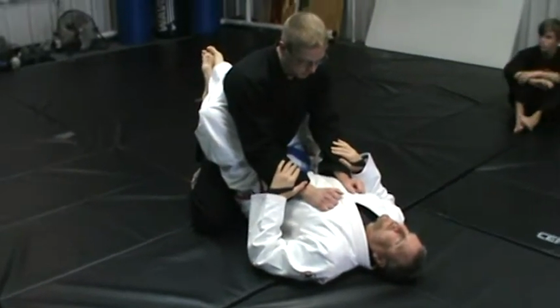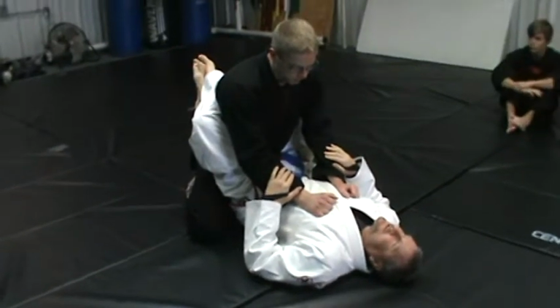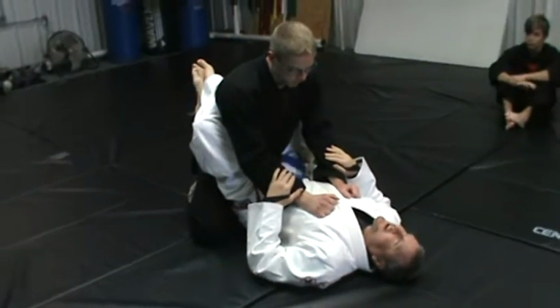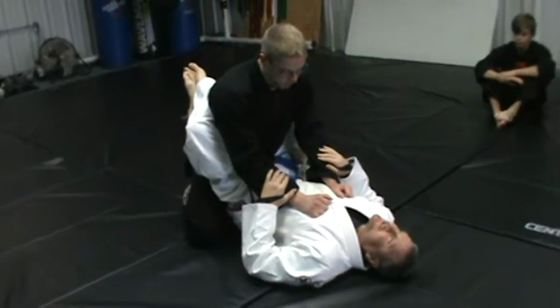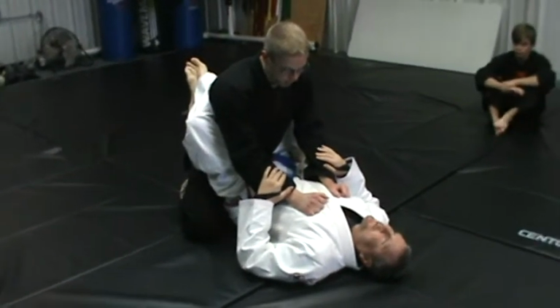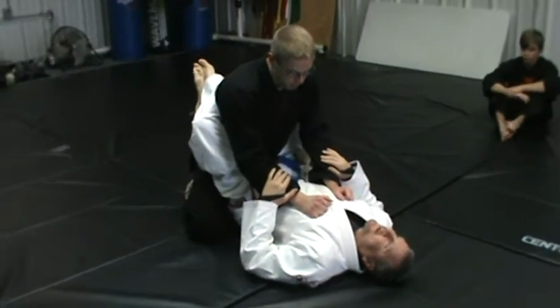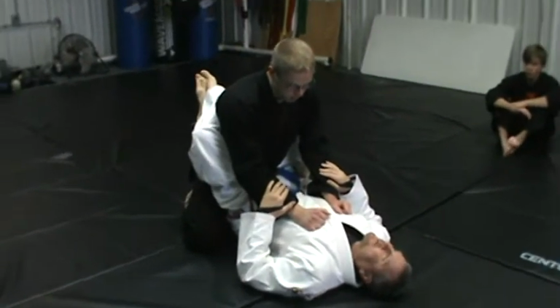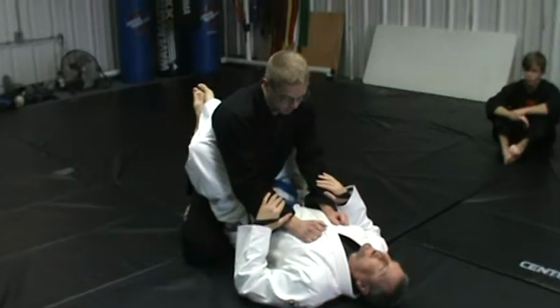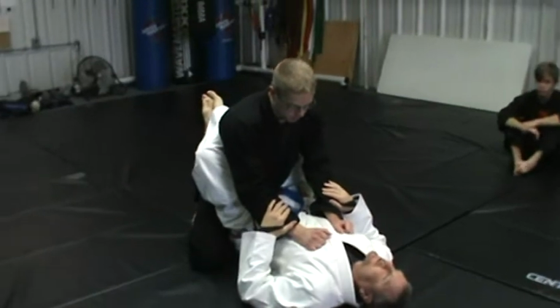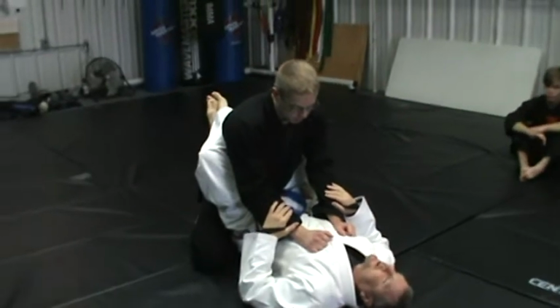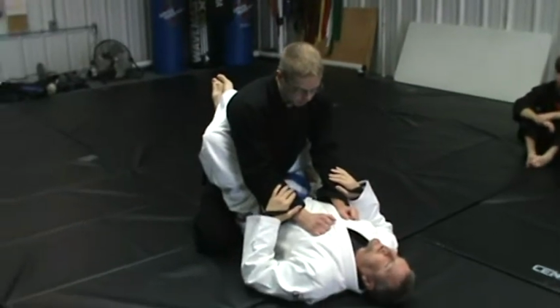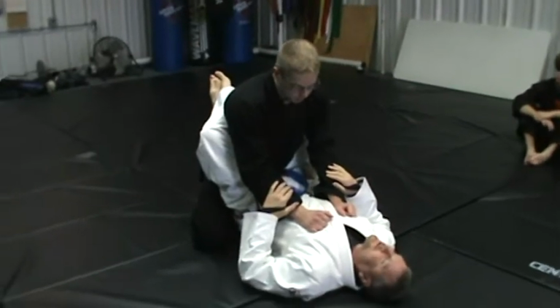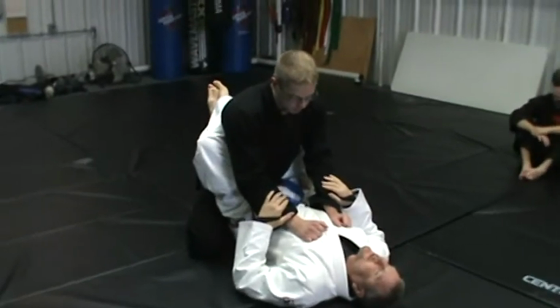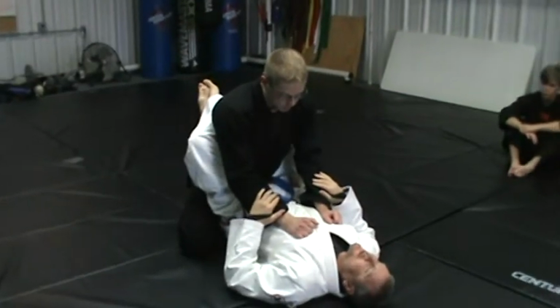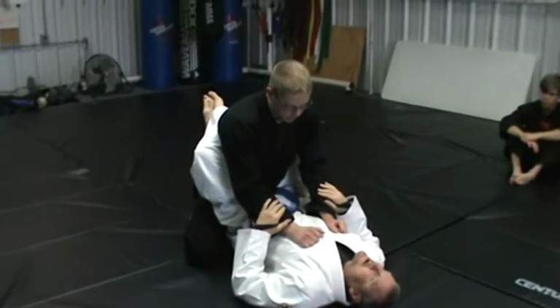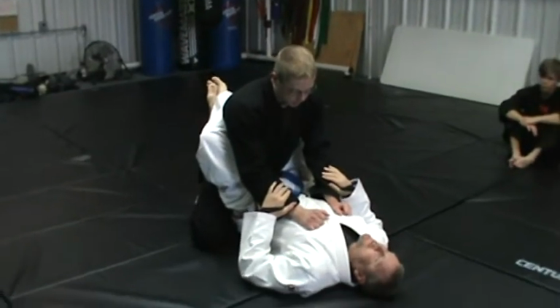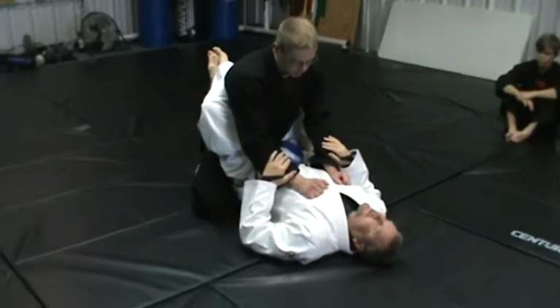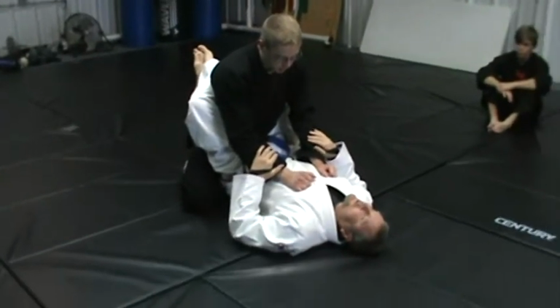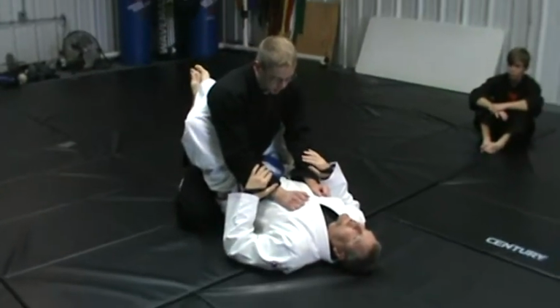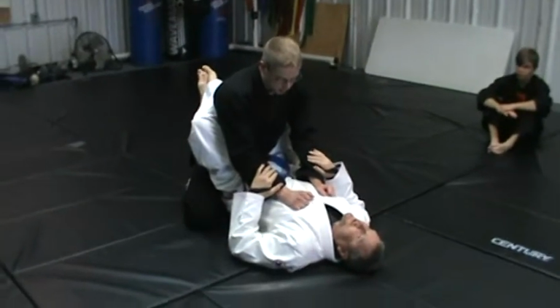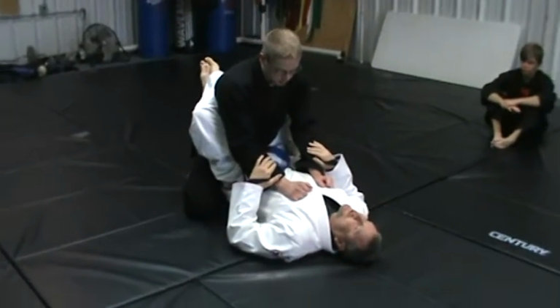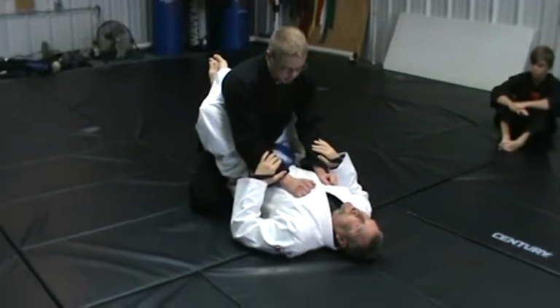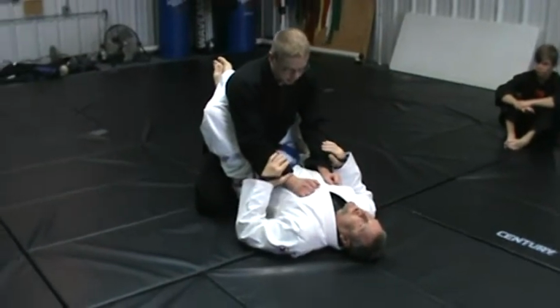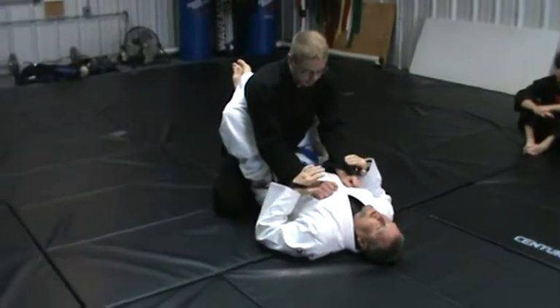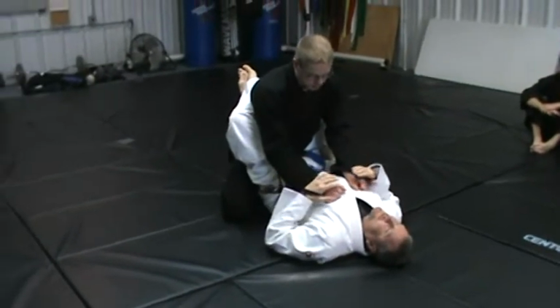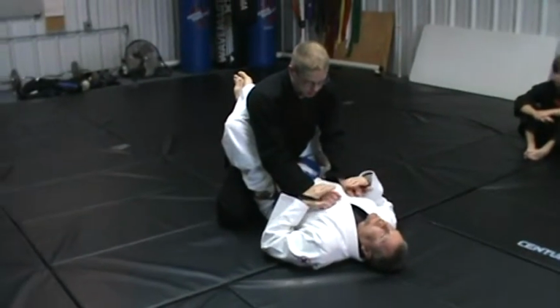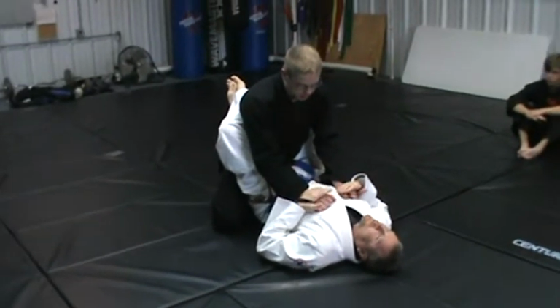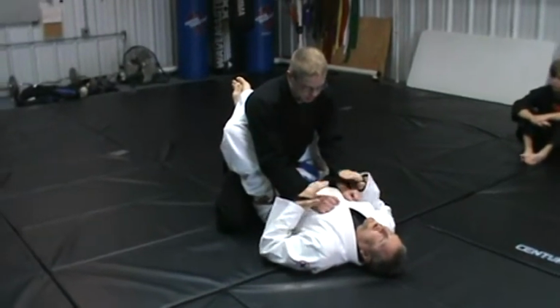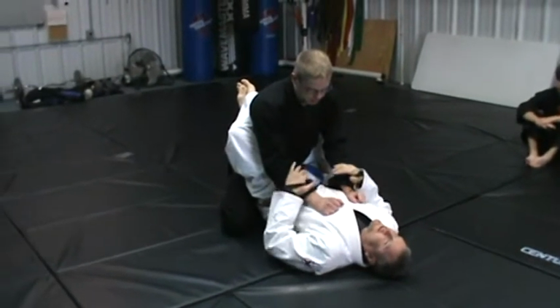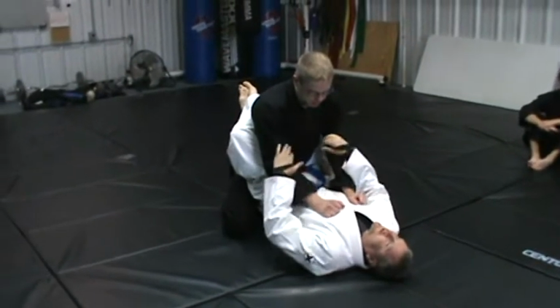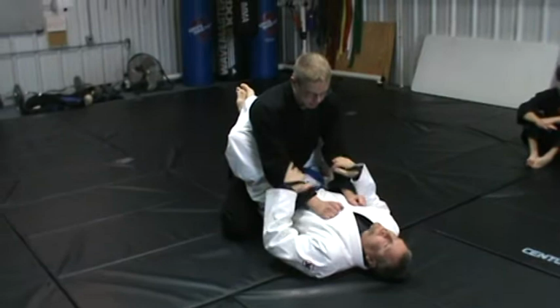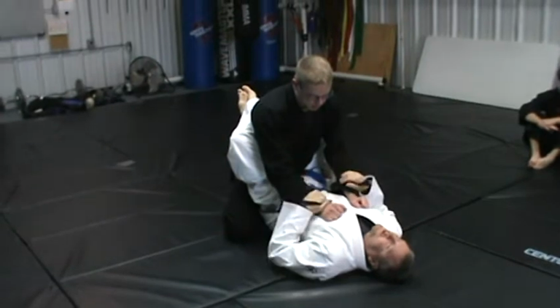Most of you guys know about arm bars and triangles, but there's some other good stuff to know, and it depends on where his arms are.